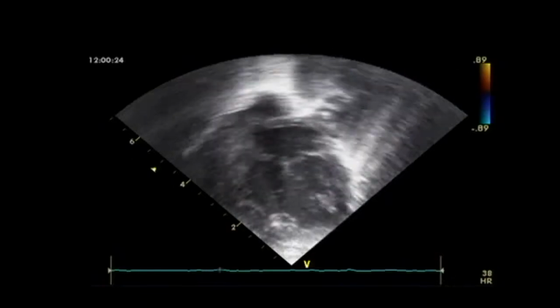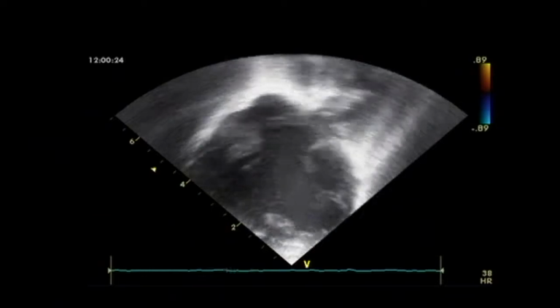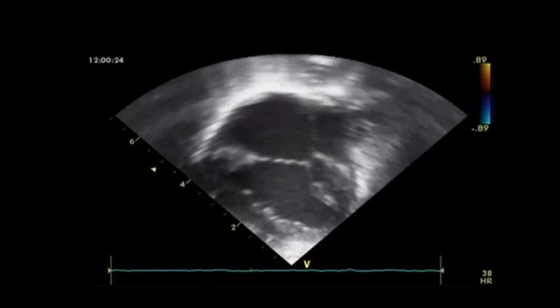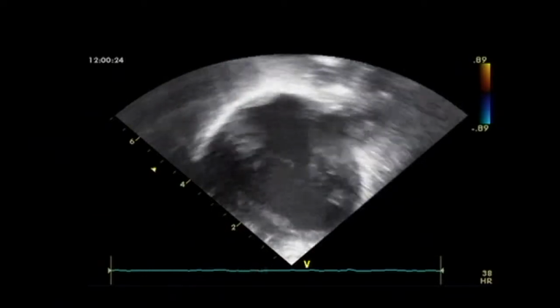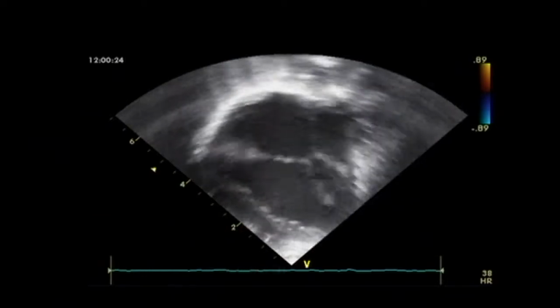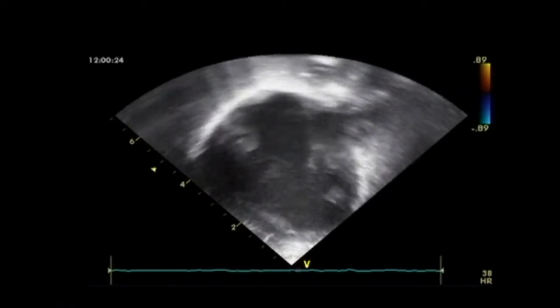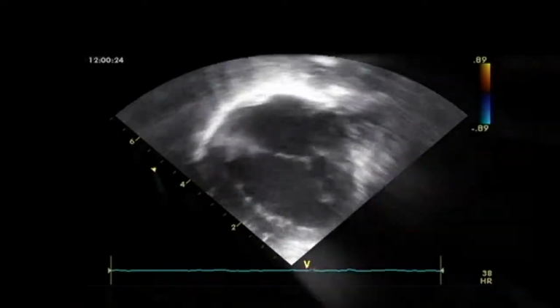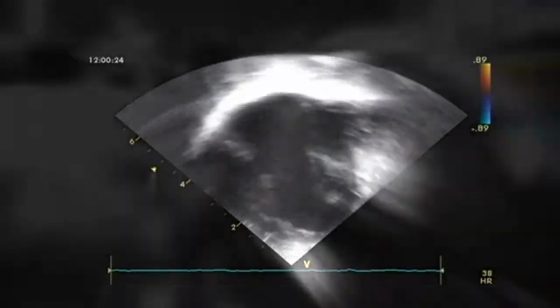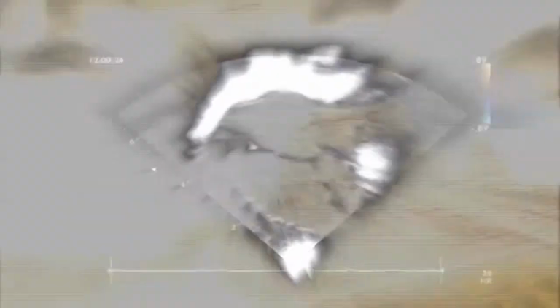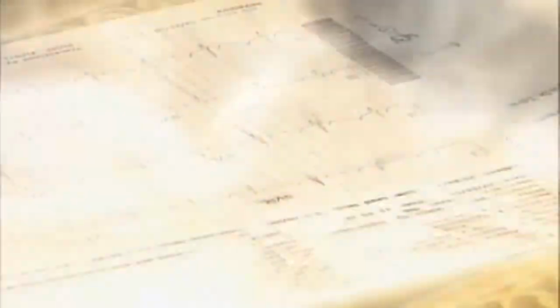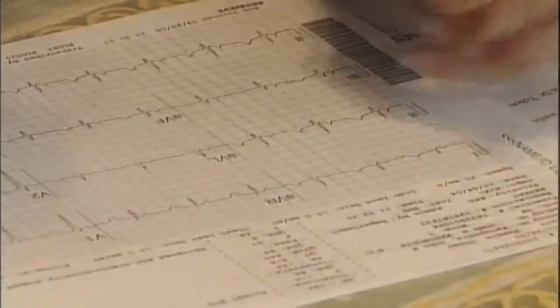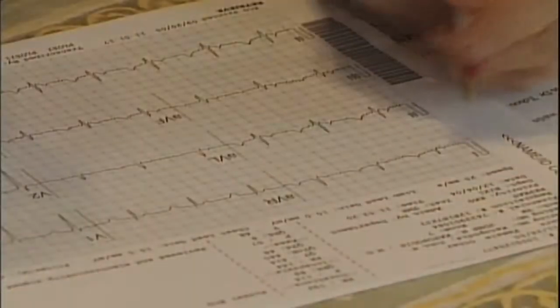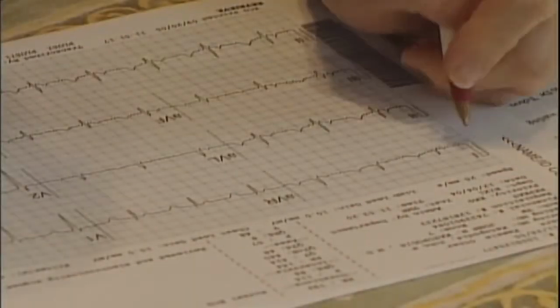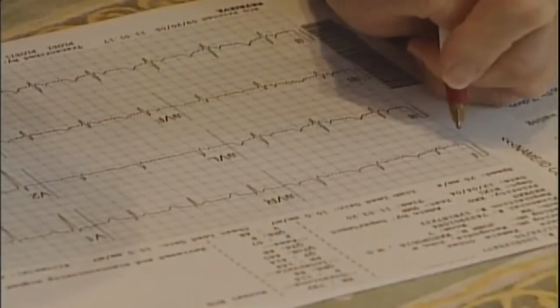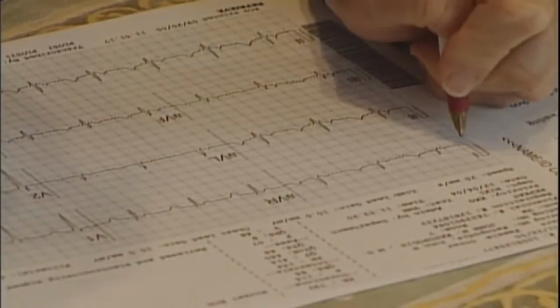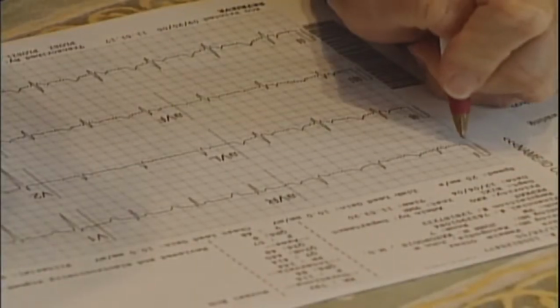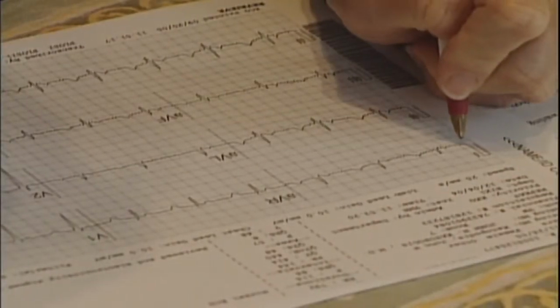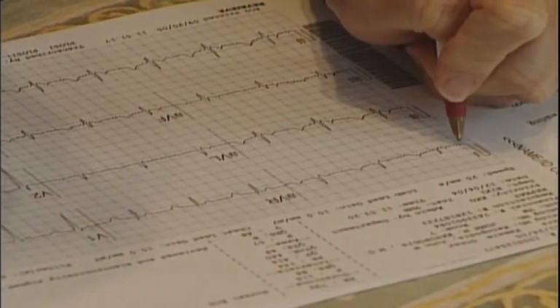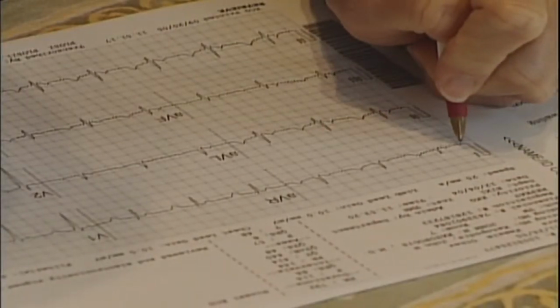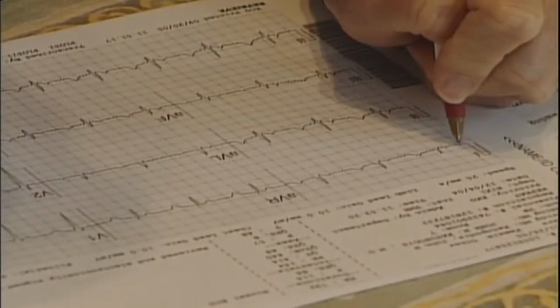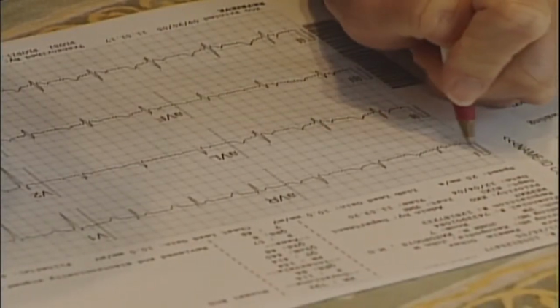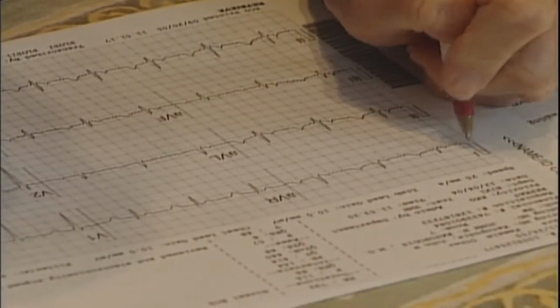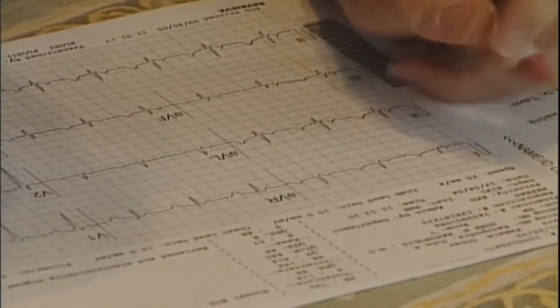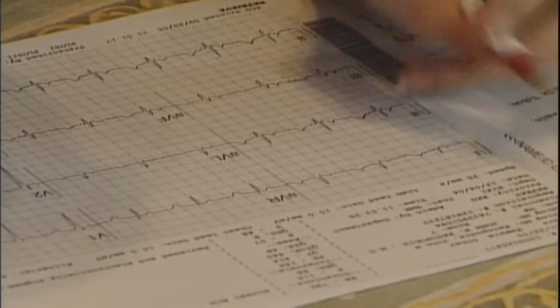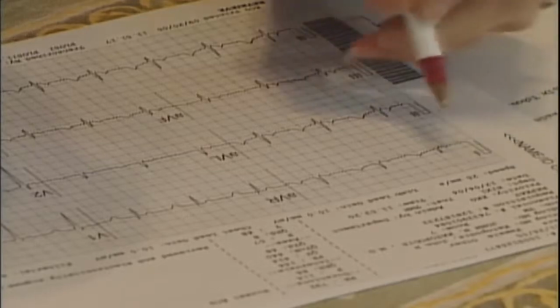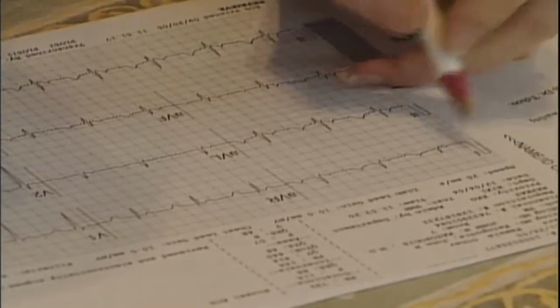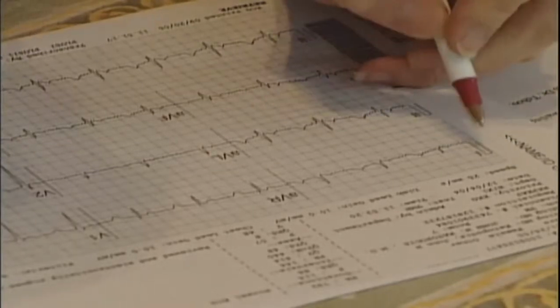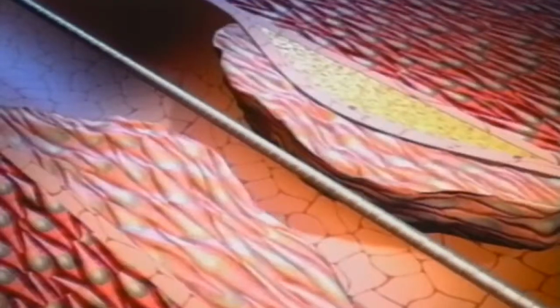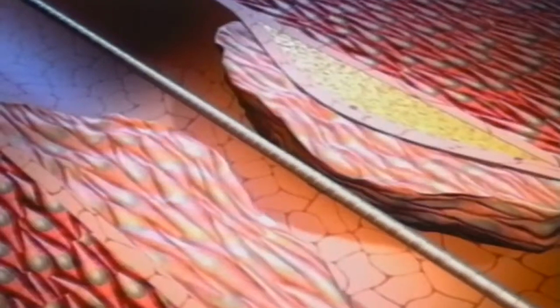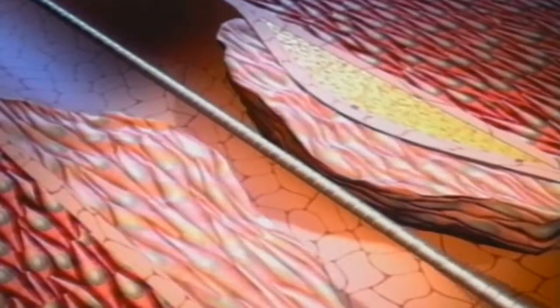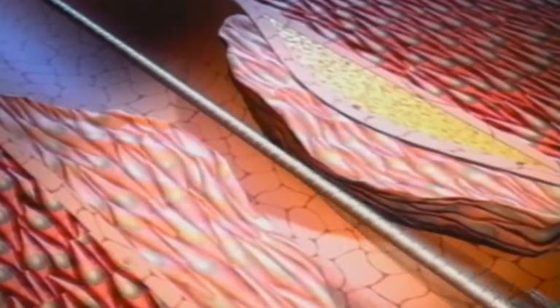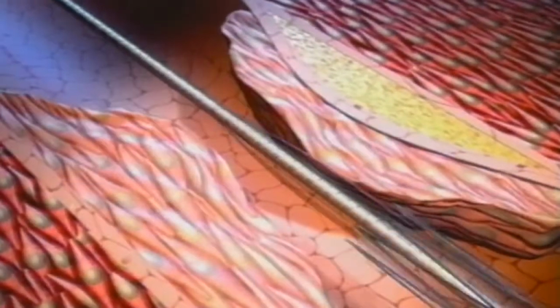As equipment continues to evolve, doctors are moving from diagnosing heart conditions through the wrist to inserting angioplasties and stents.